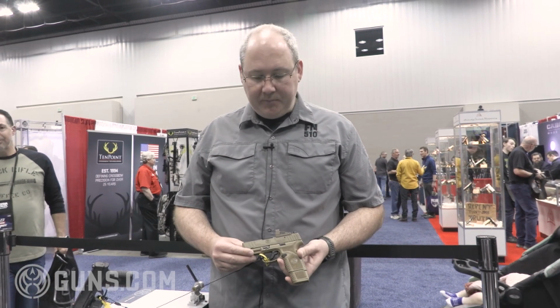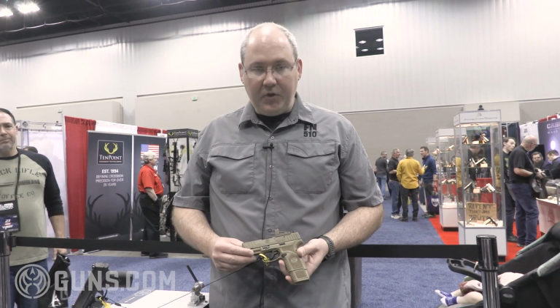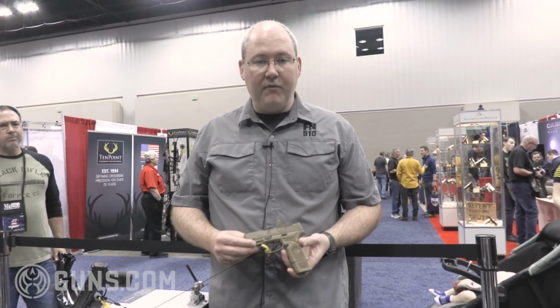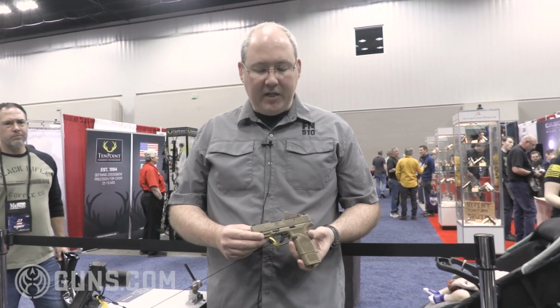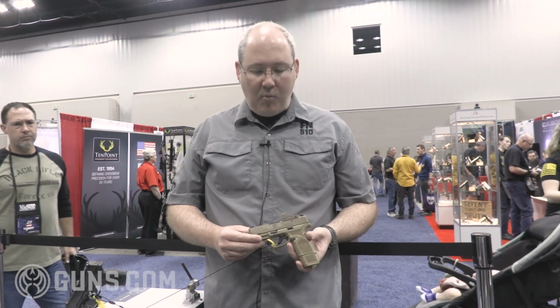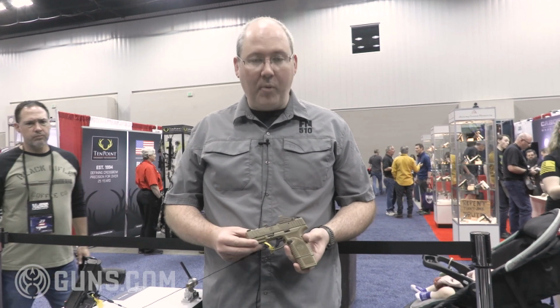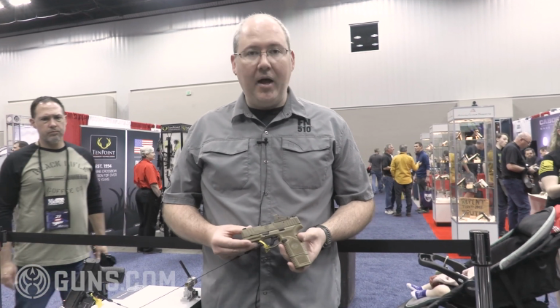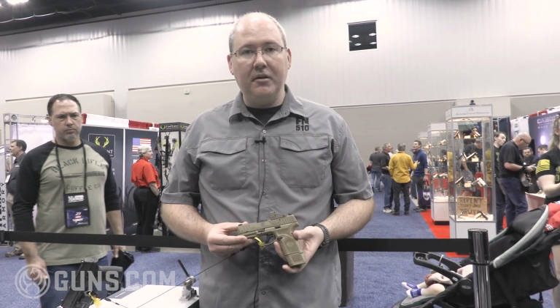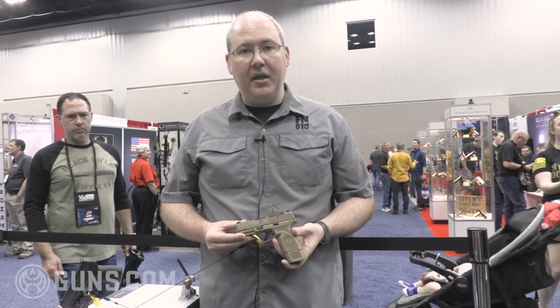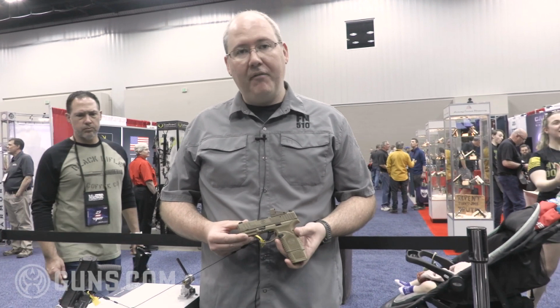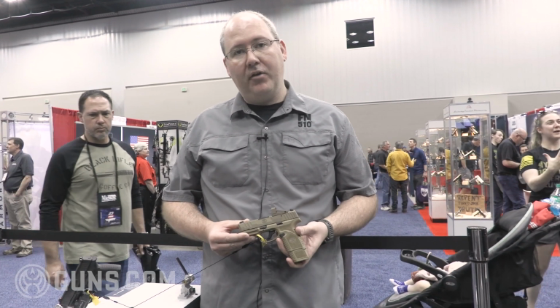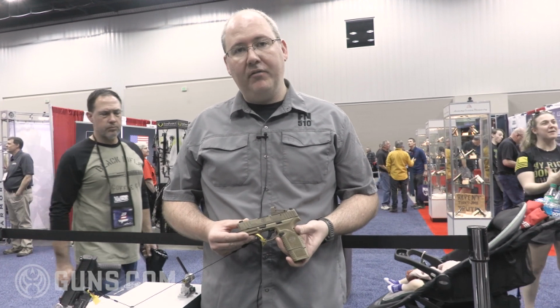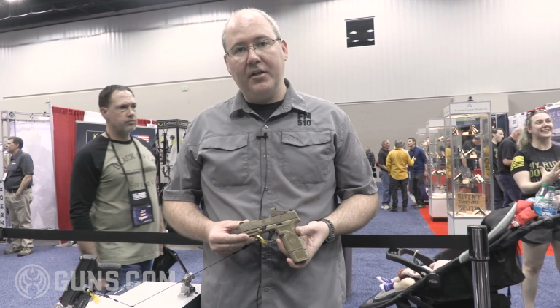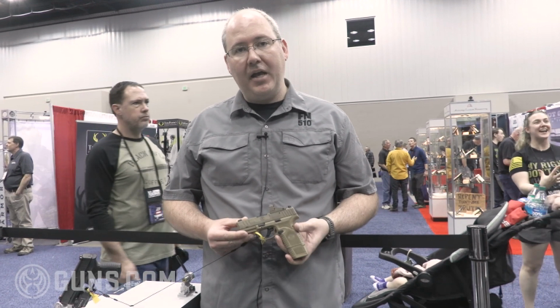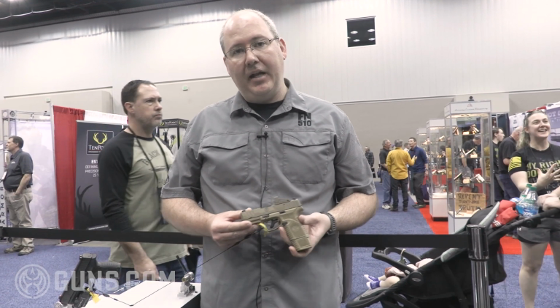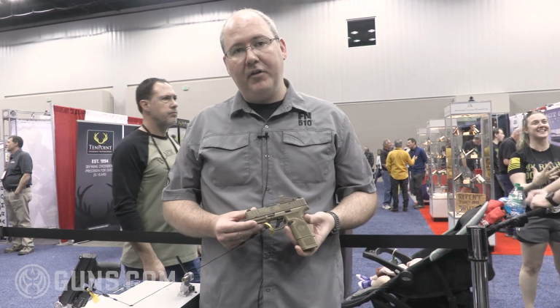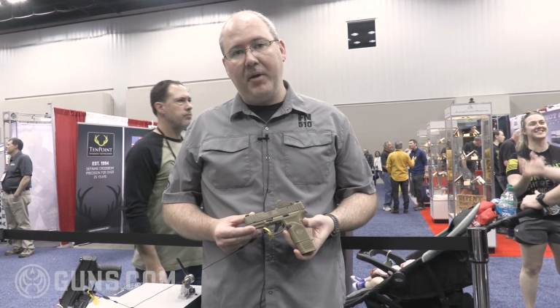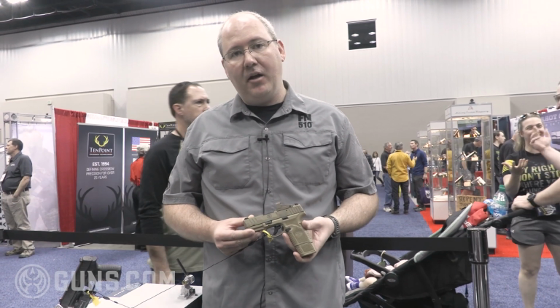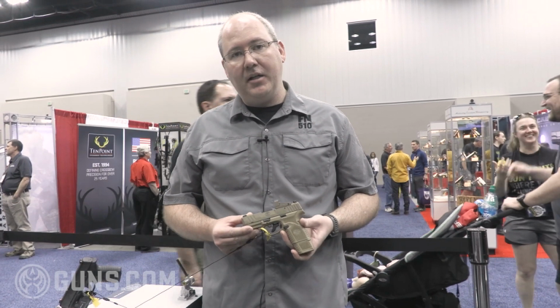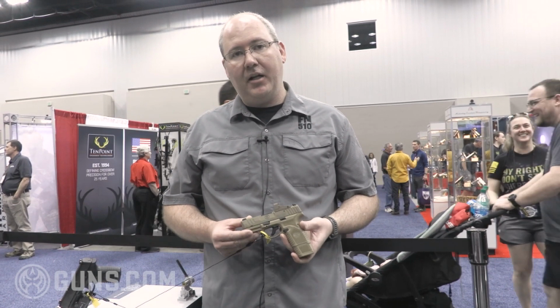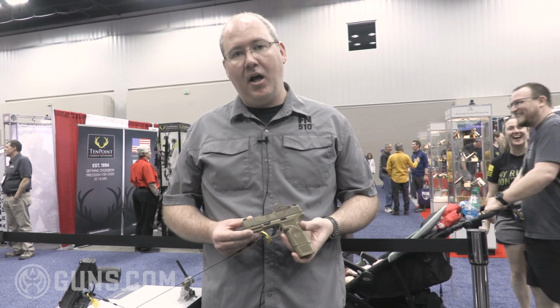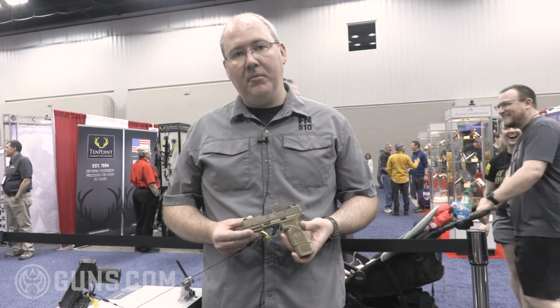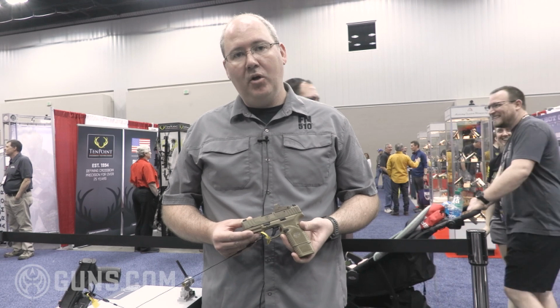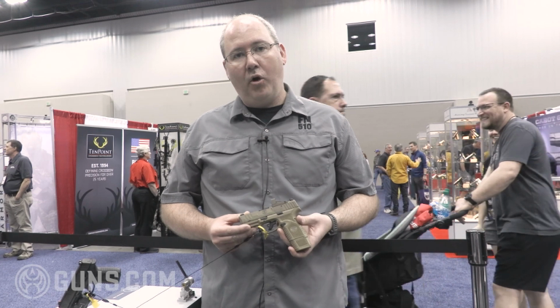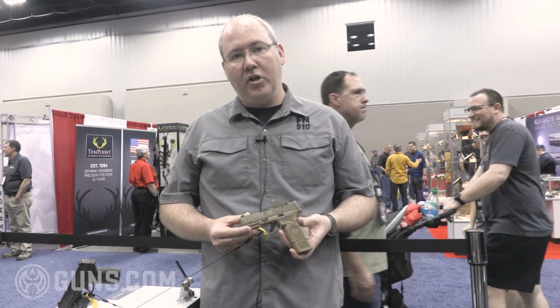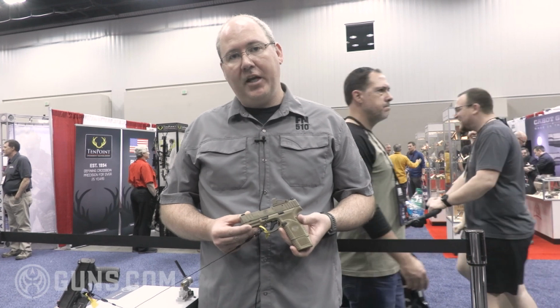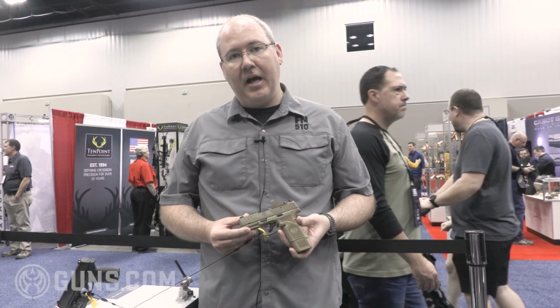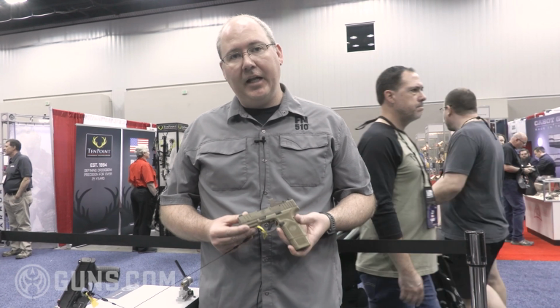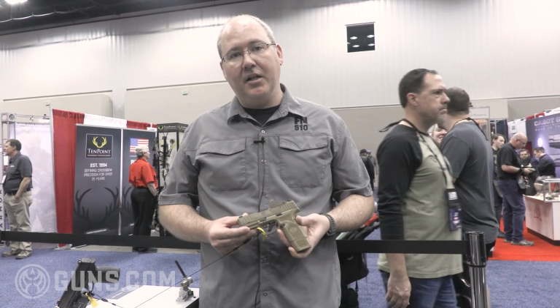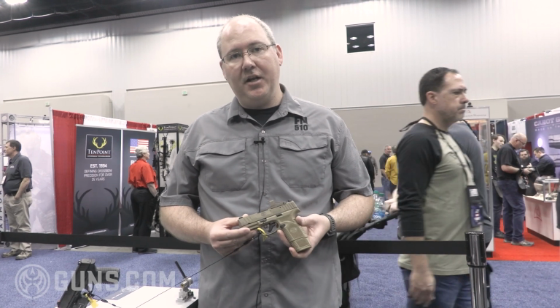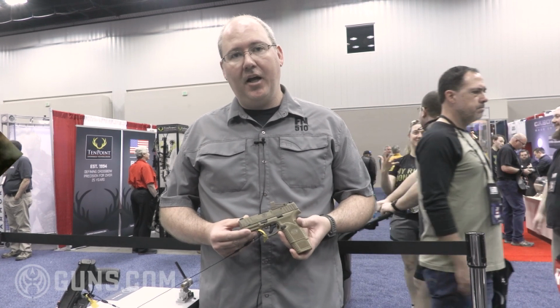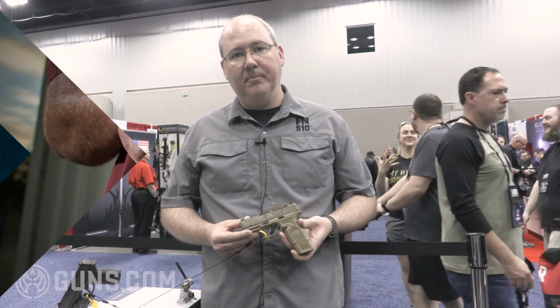You can find out more about the FN Reflex at FNAmerica.com, or you can check it out at guns.com.